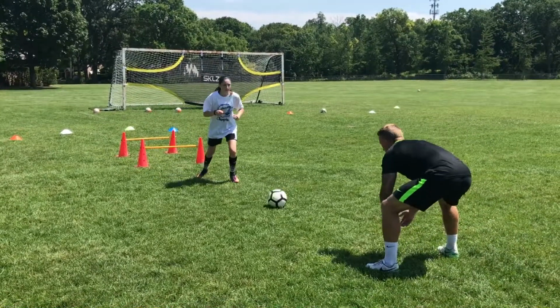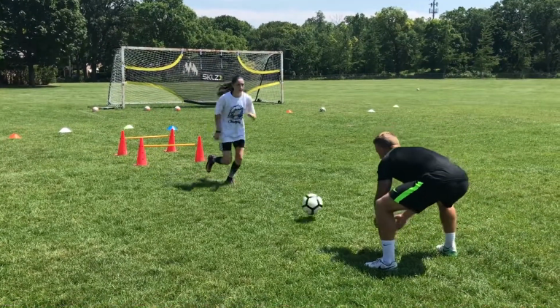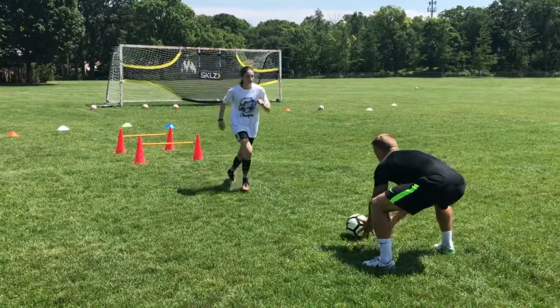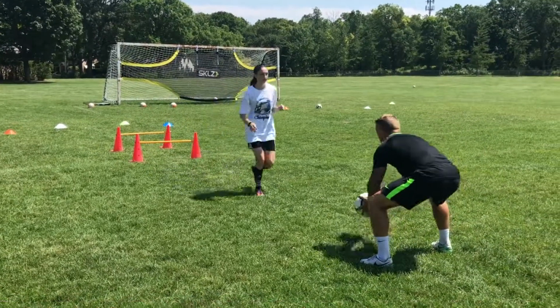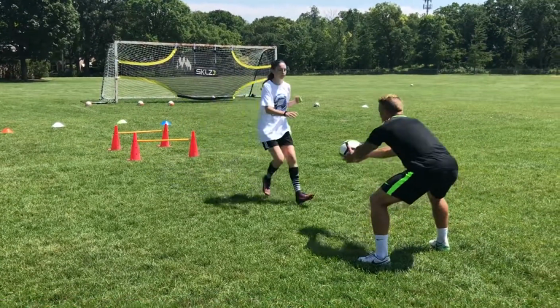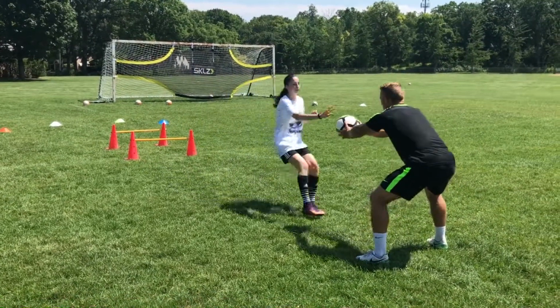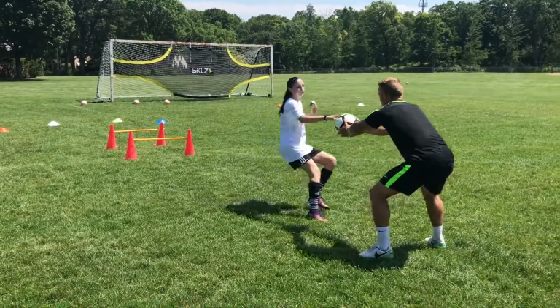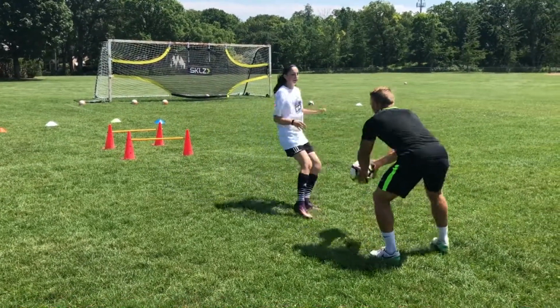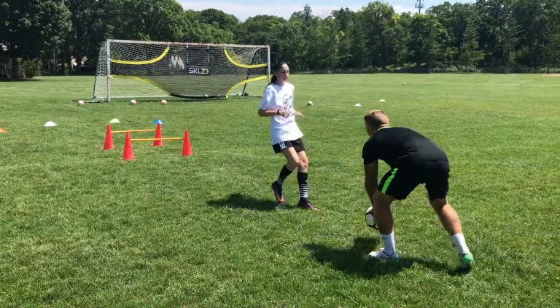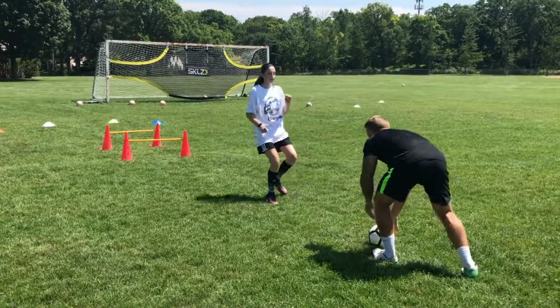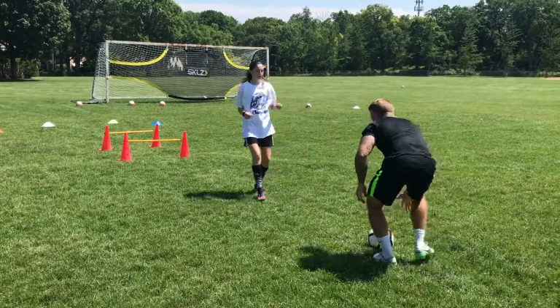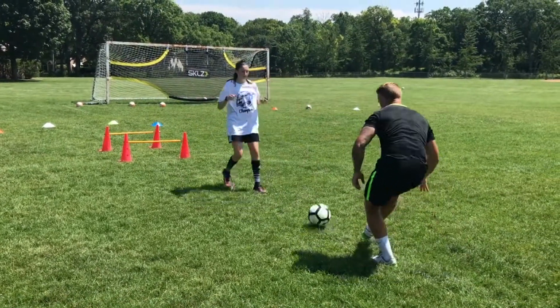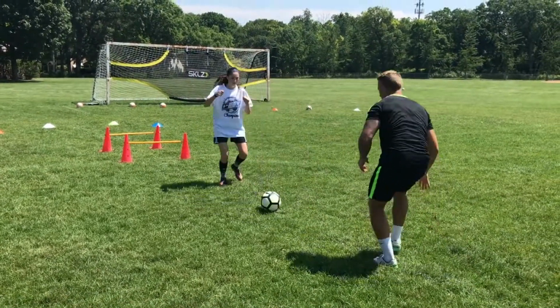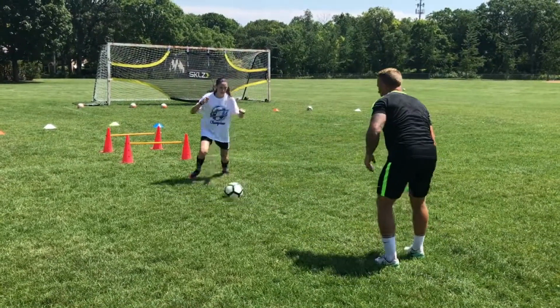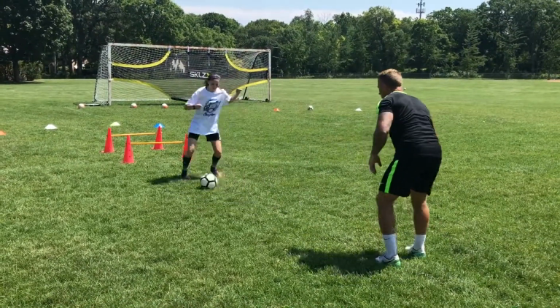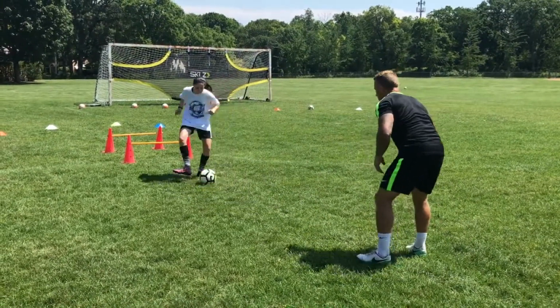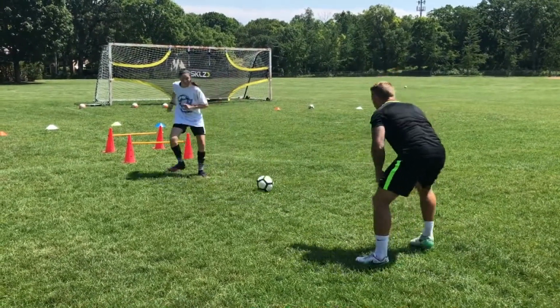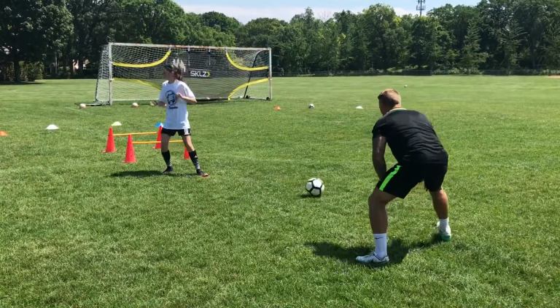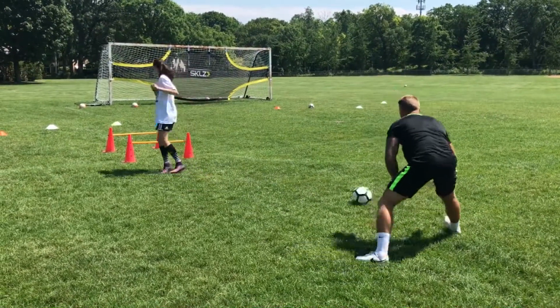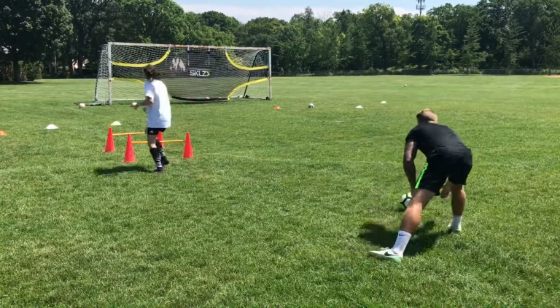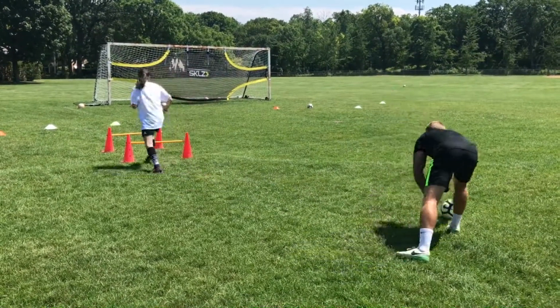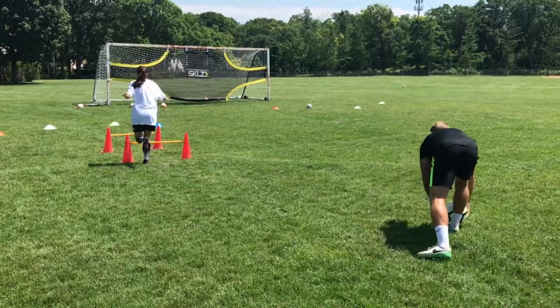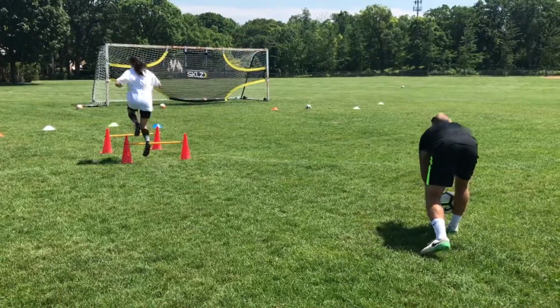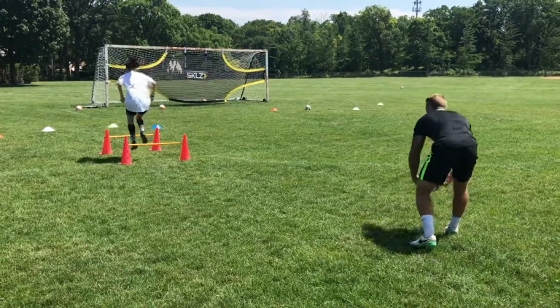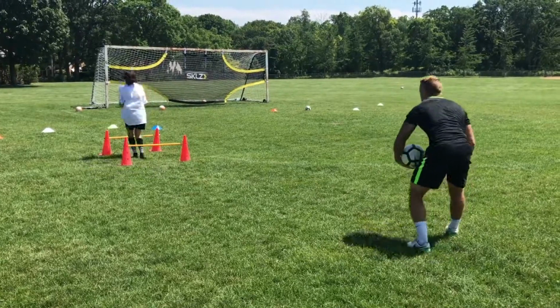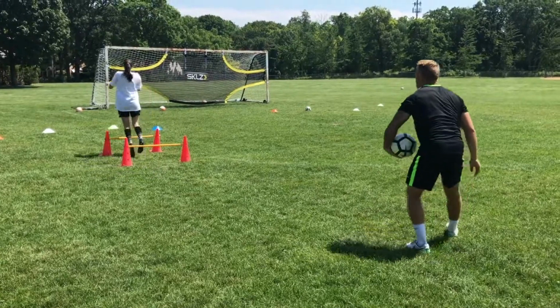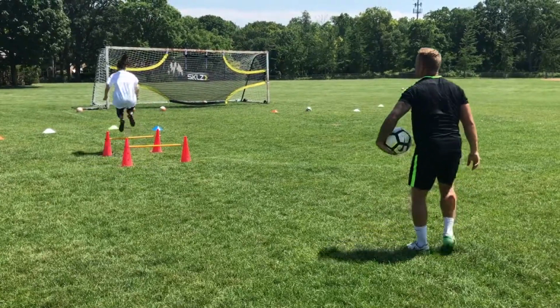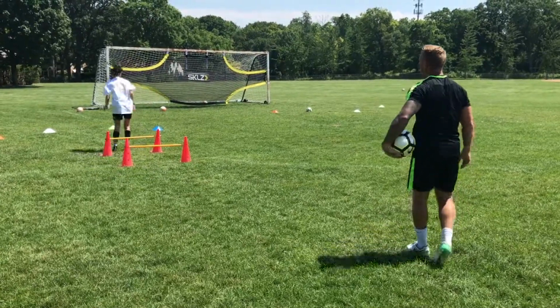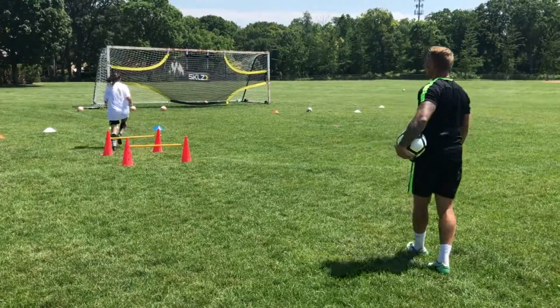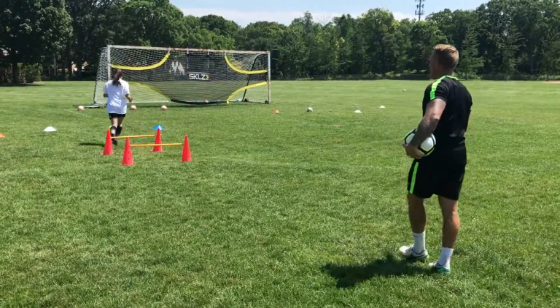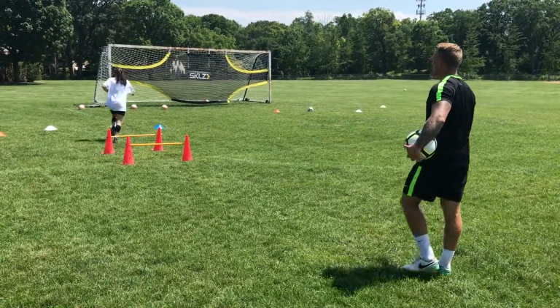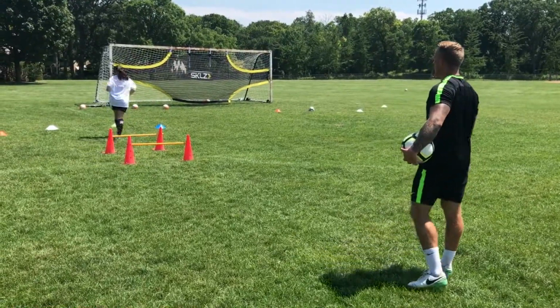Good, touch the ball. Let's go, back pedal. There's your touch. Fantastic. Let's go, keep going. Round the yellow.